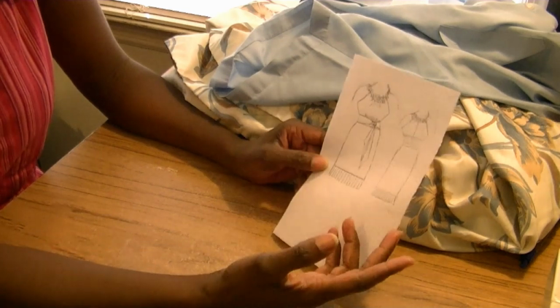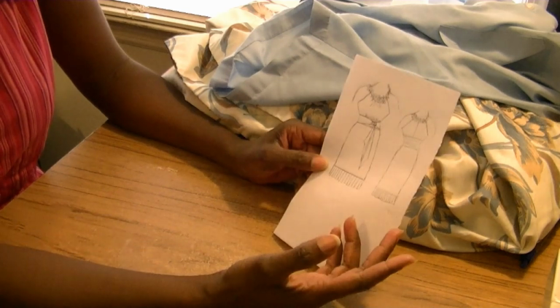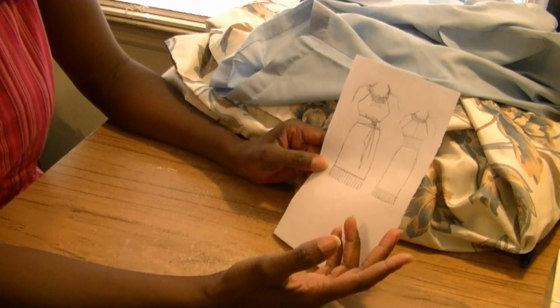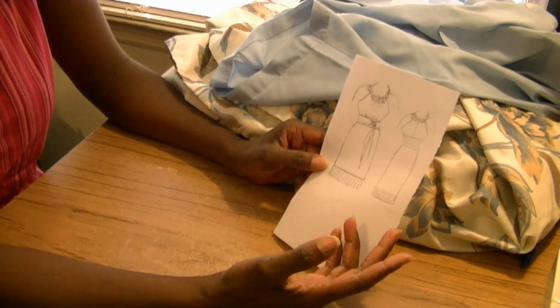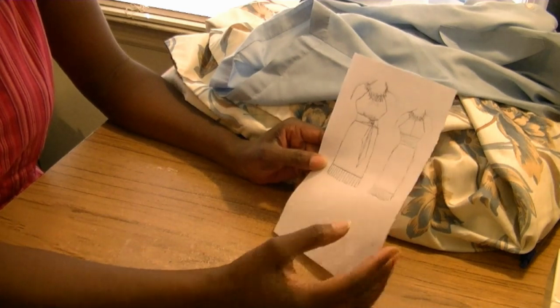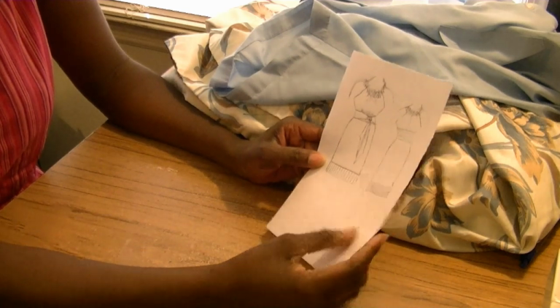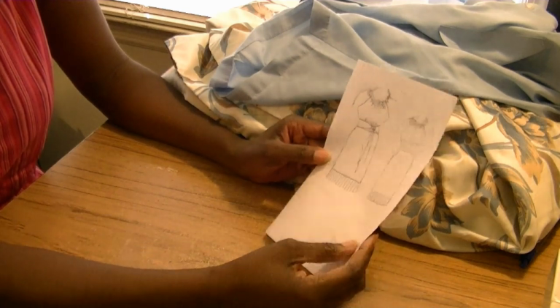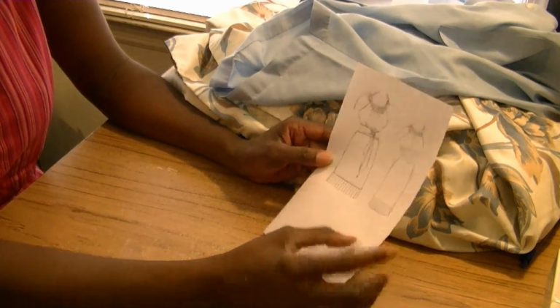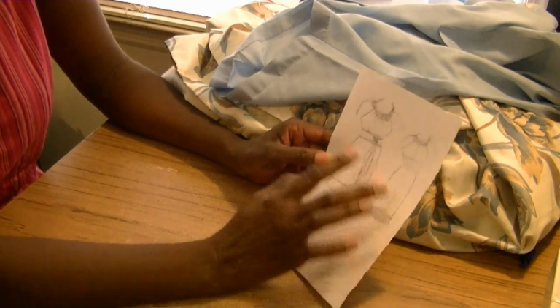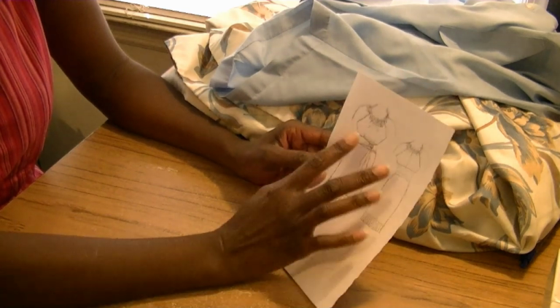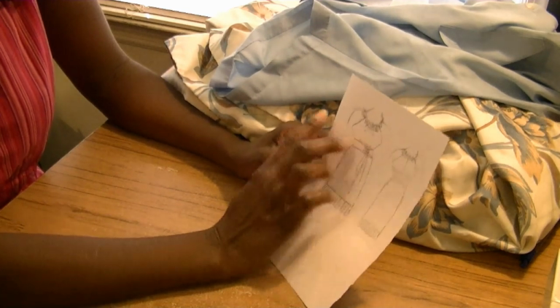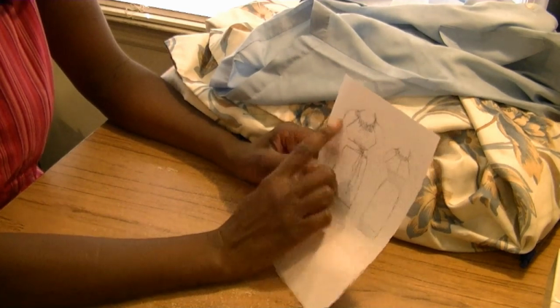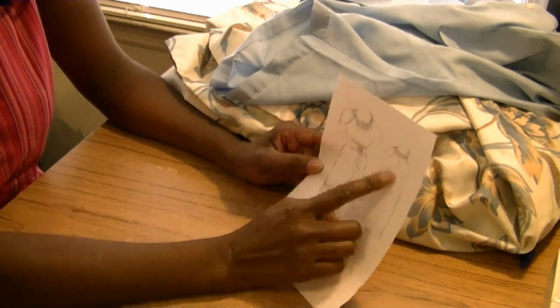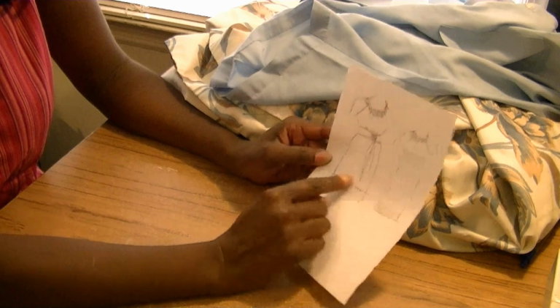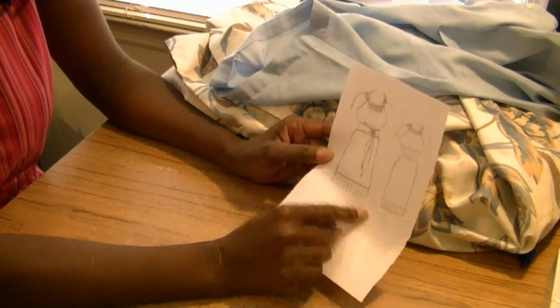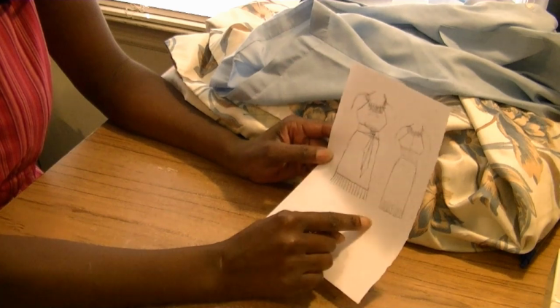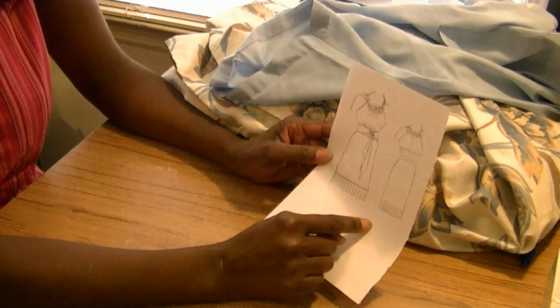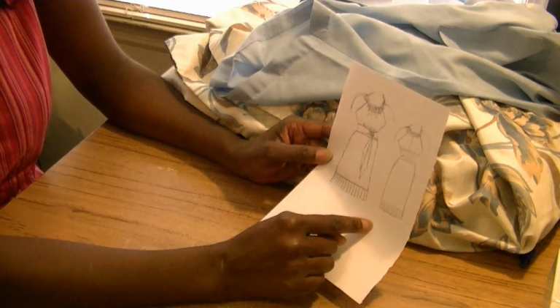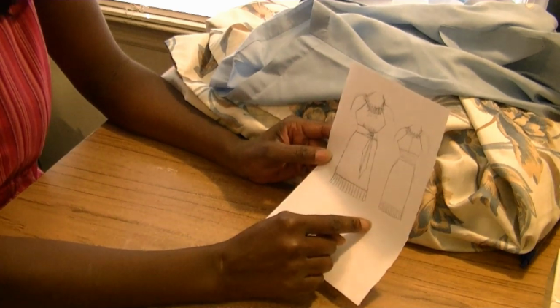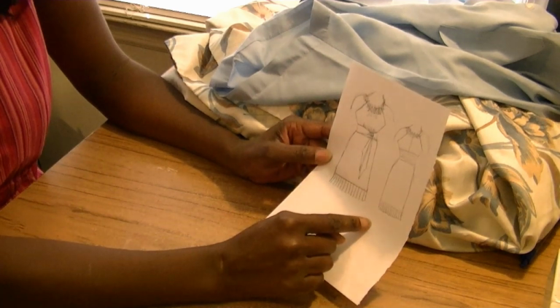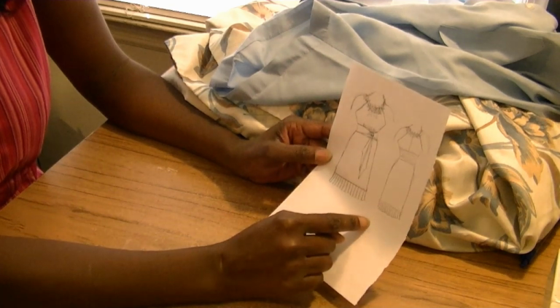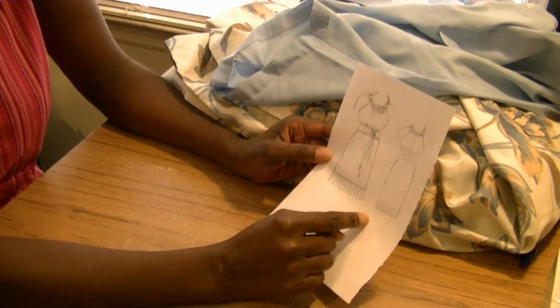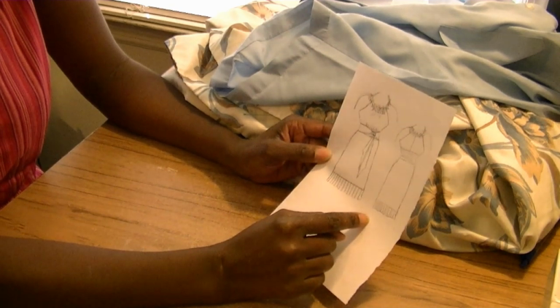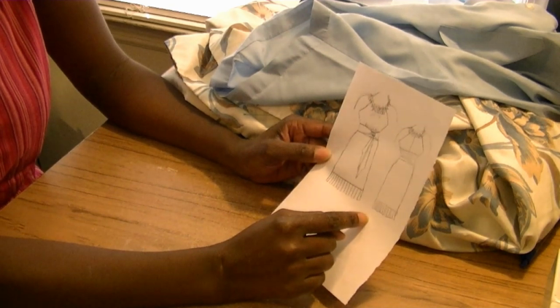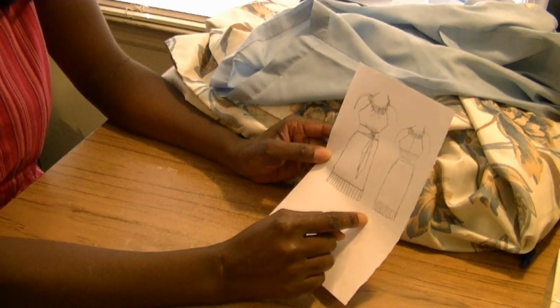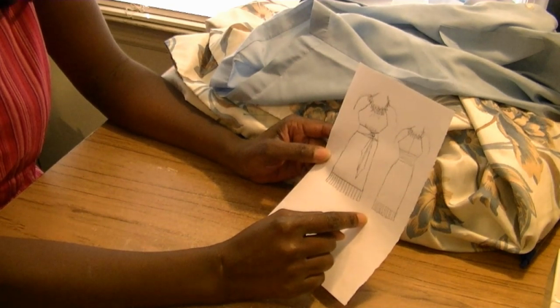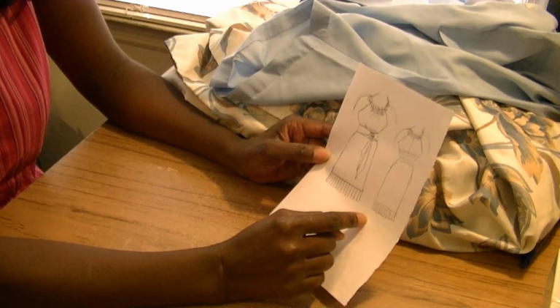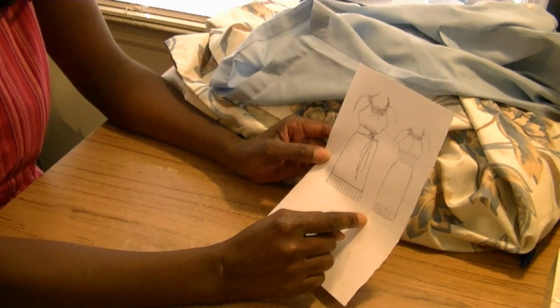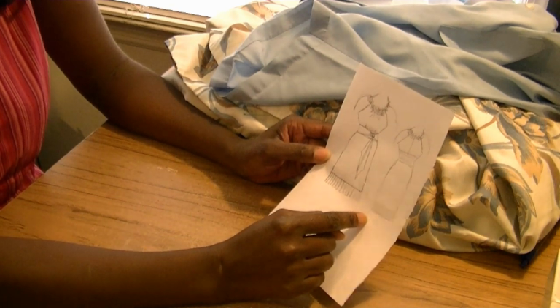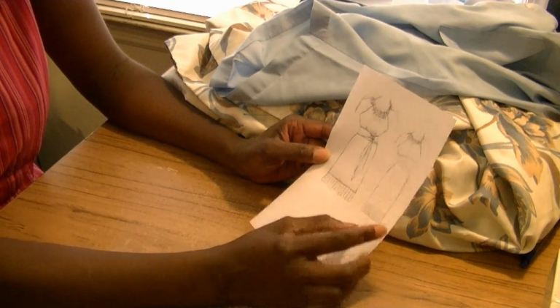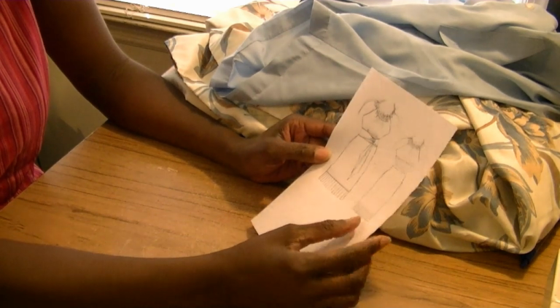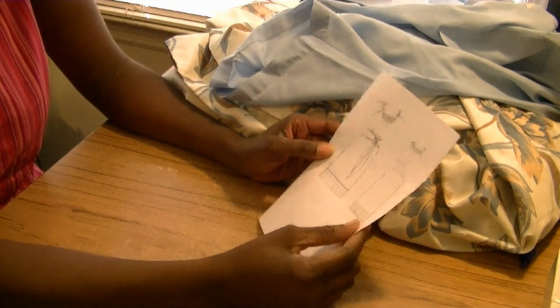But as any designer tells you, sometimes it starts out on paper, but once it gets to the mannequin, that's a horse of a whole other color.